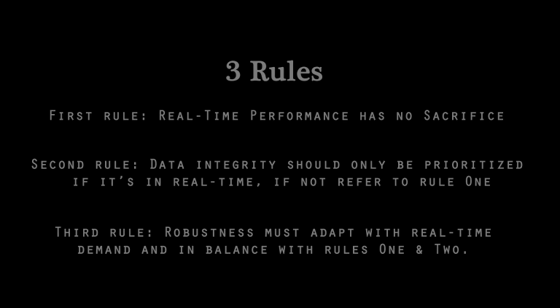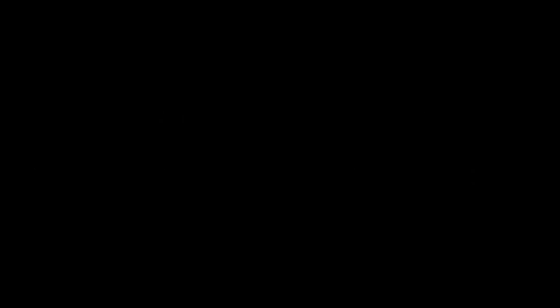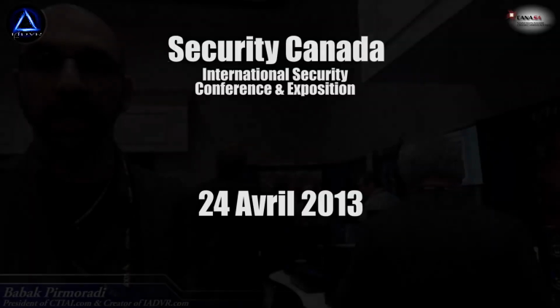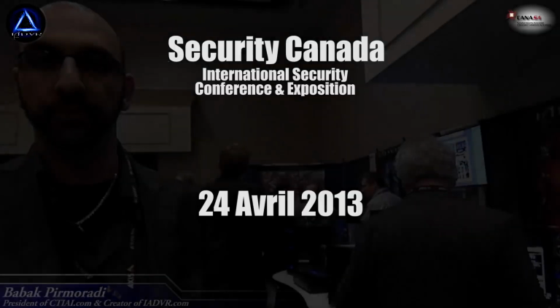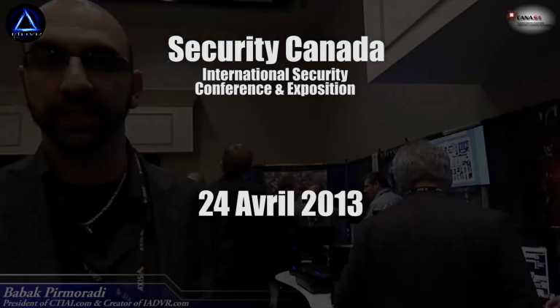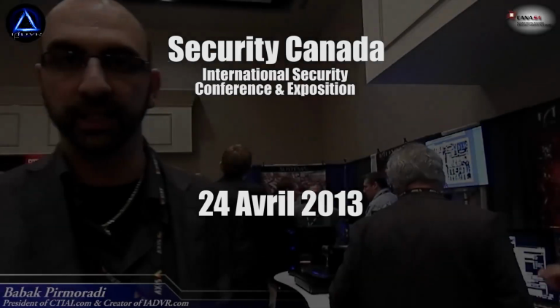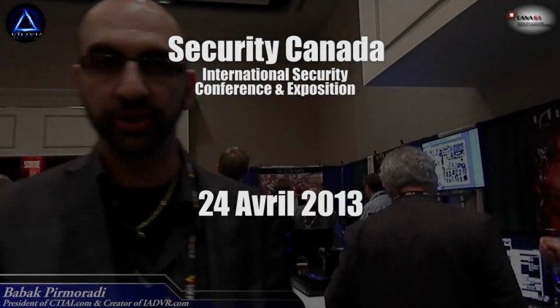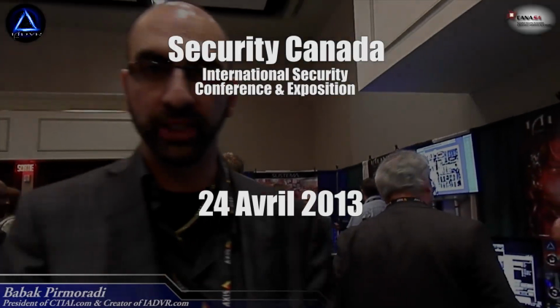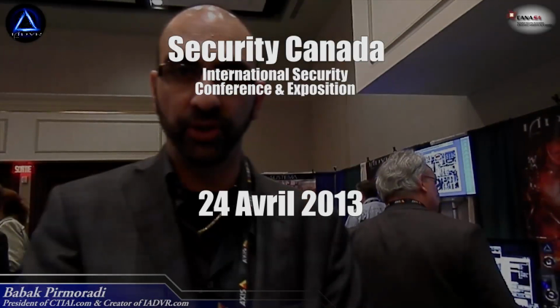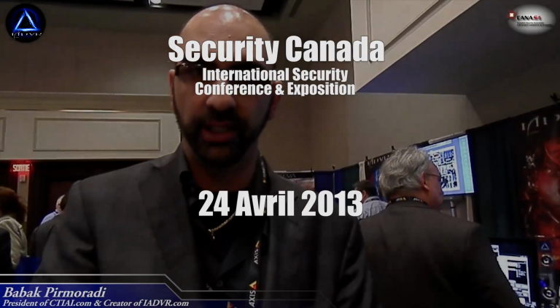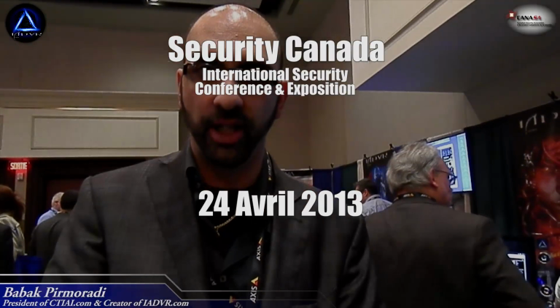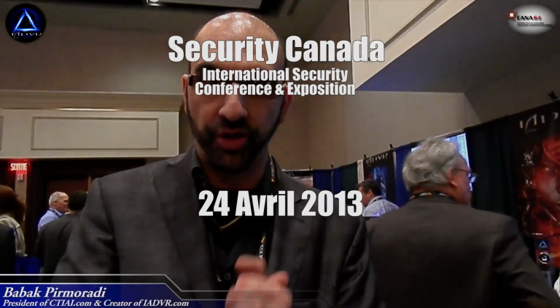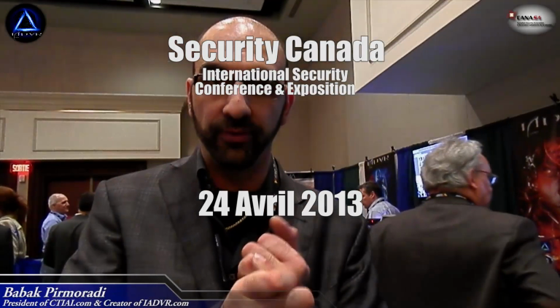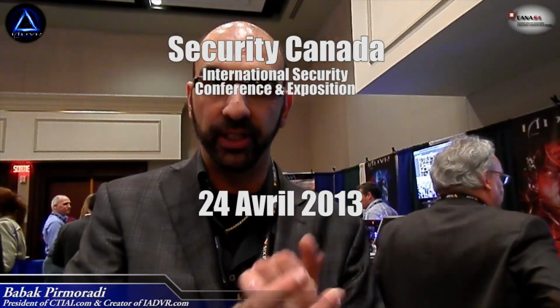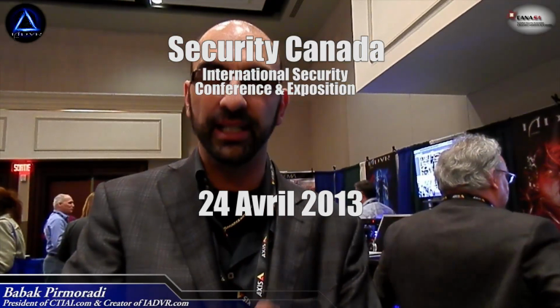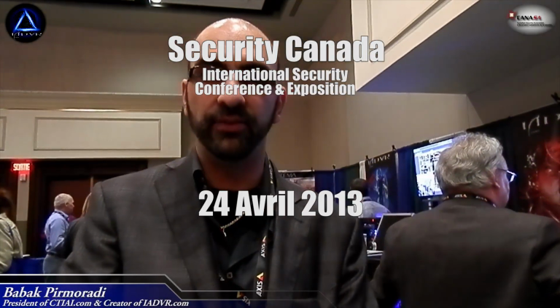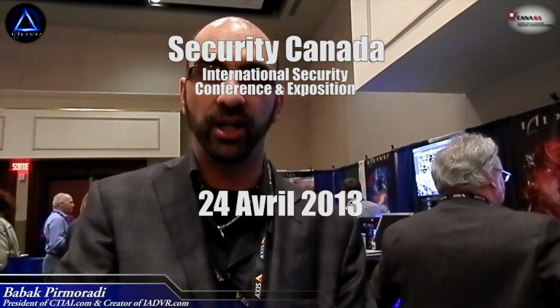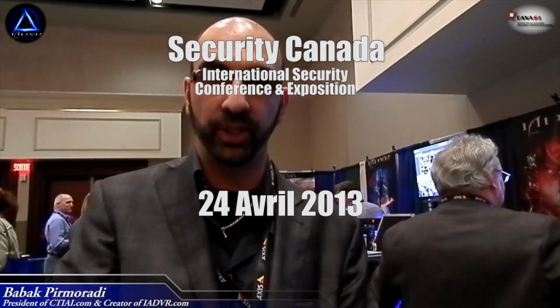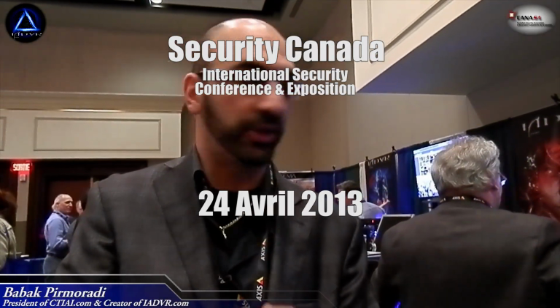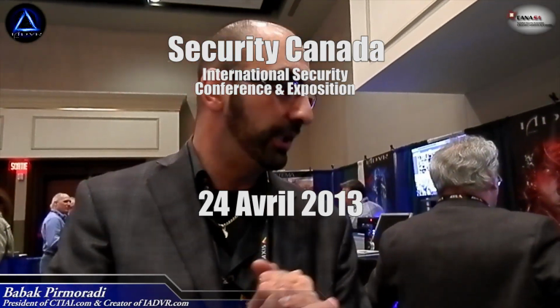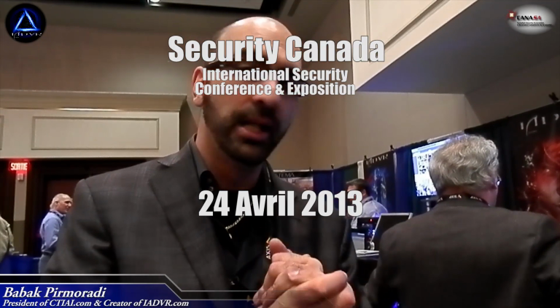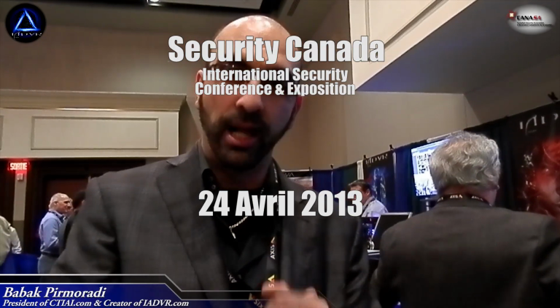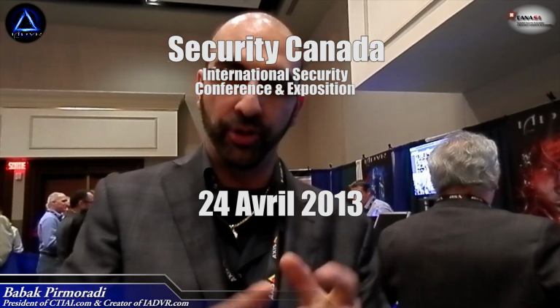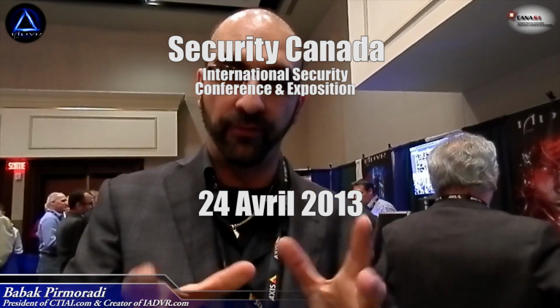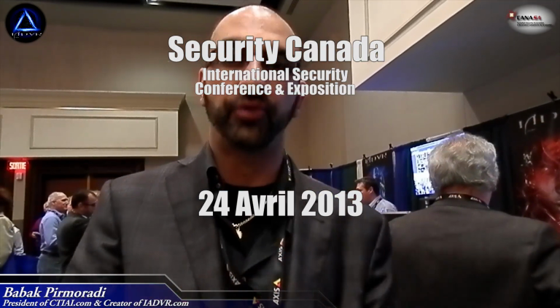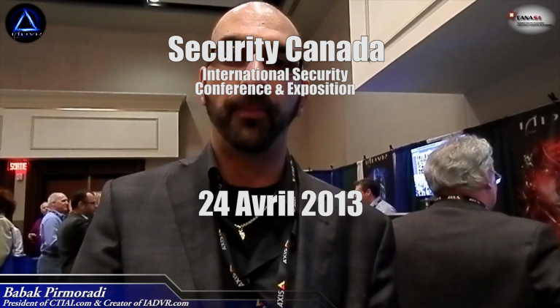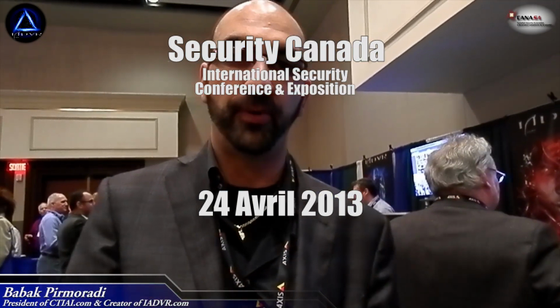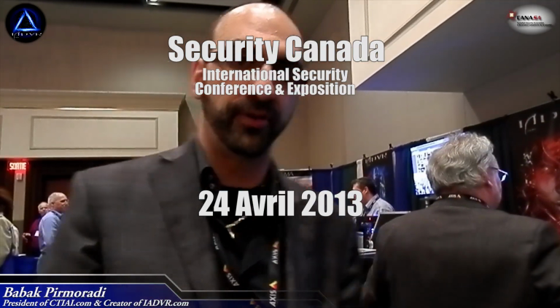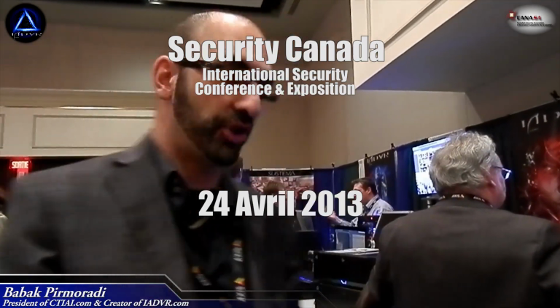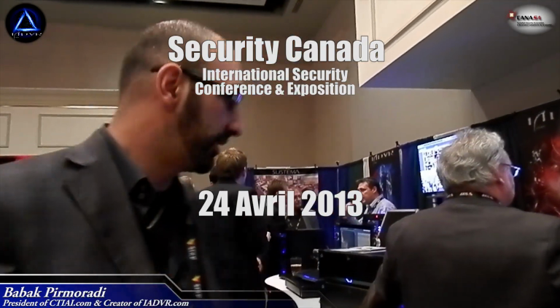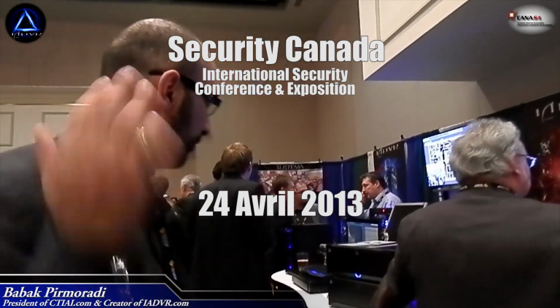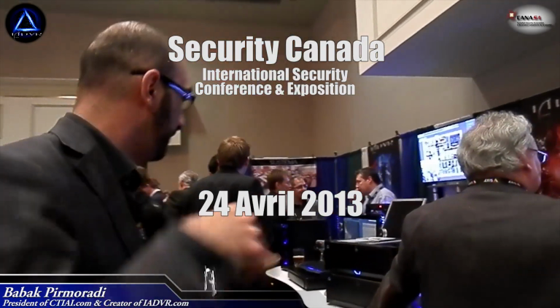Hi, we're at Caneso 2013, the launch of EAD VR 2013. I'm going to do a fast wrap-up about the machines. Come with me.